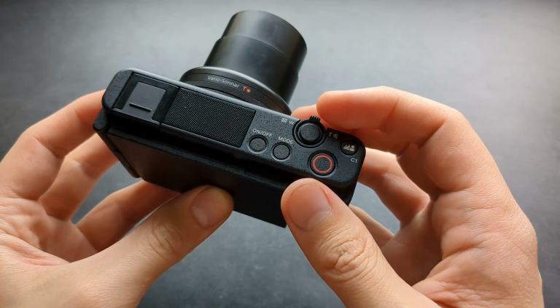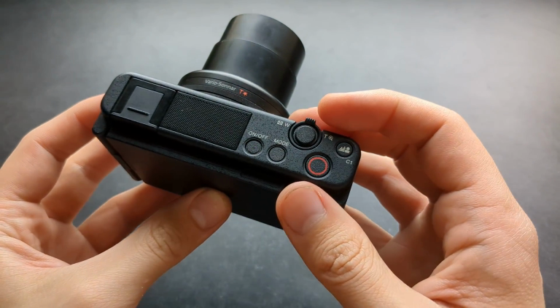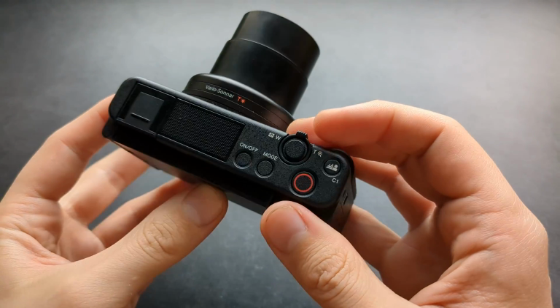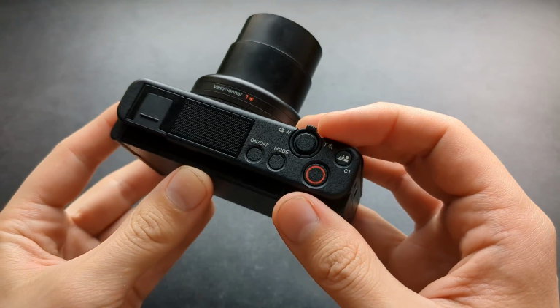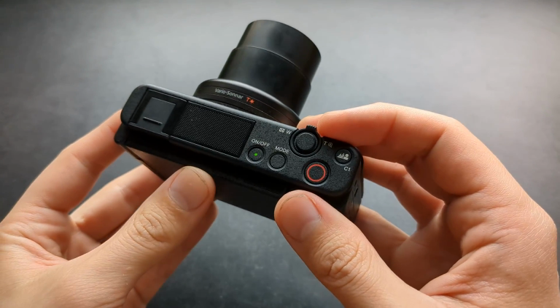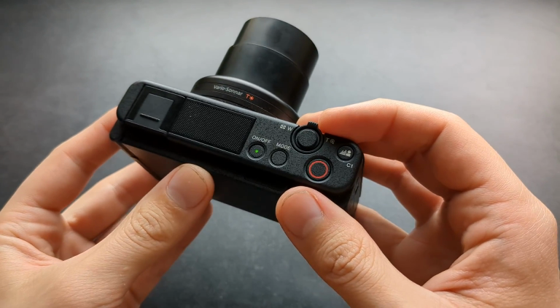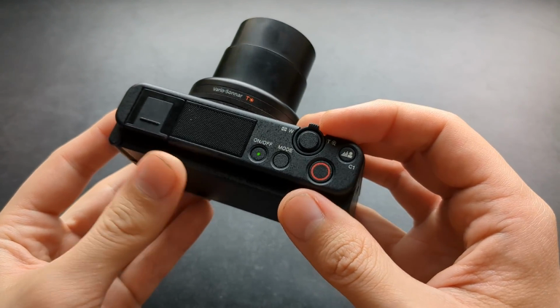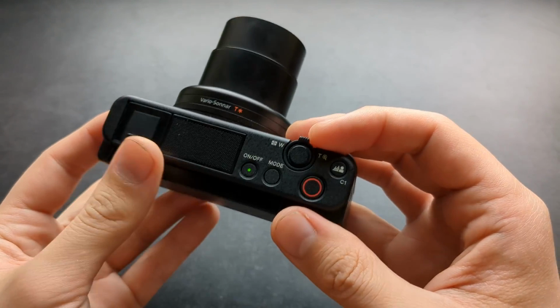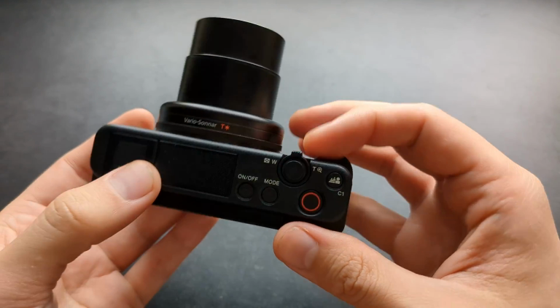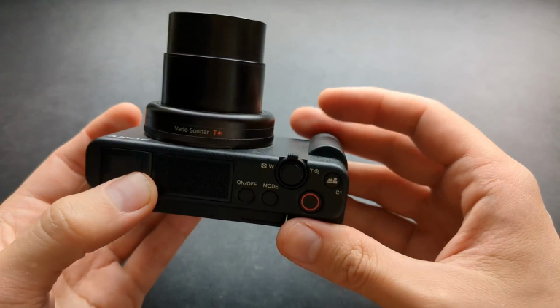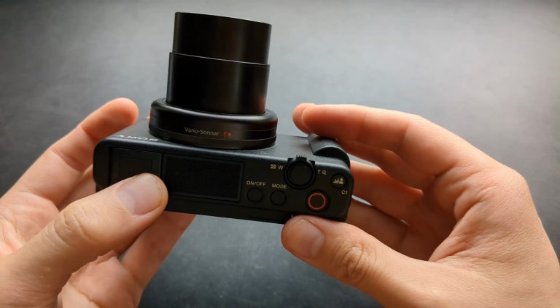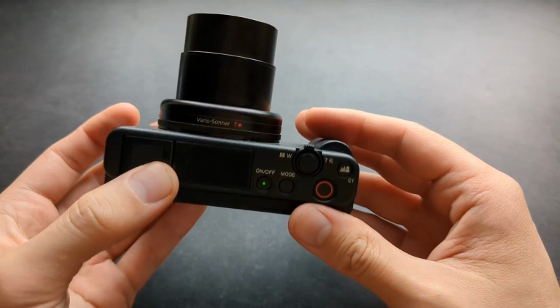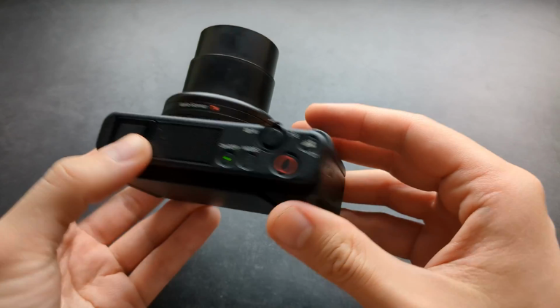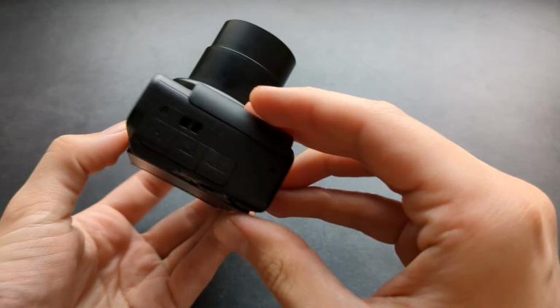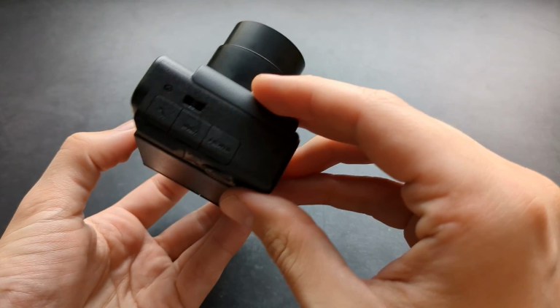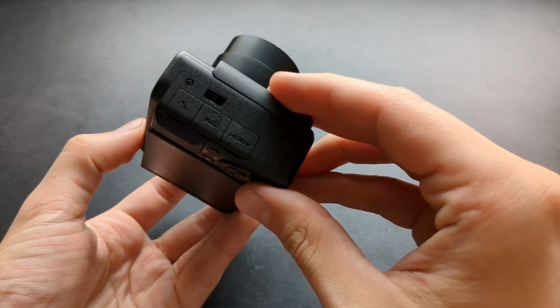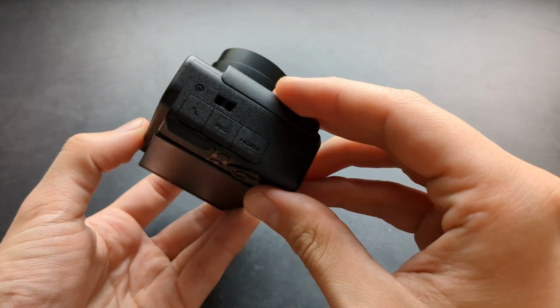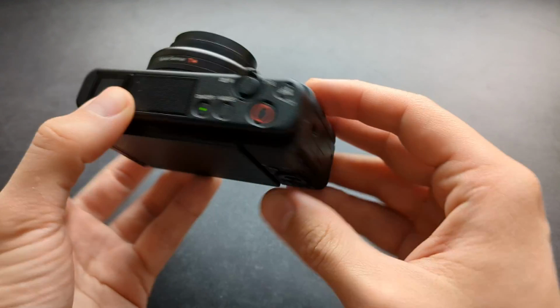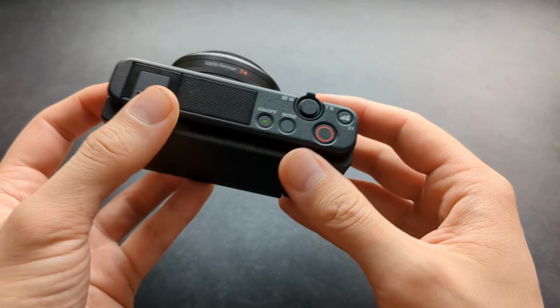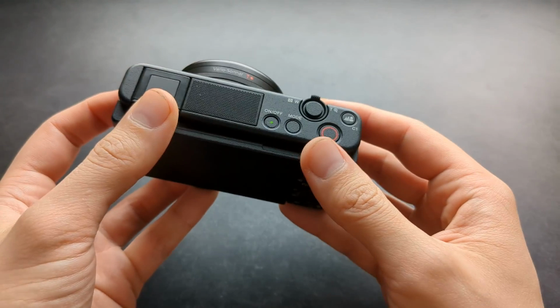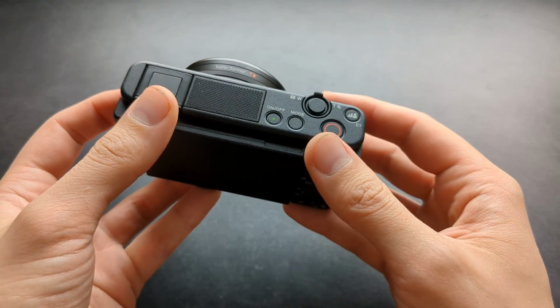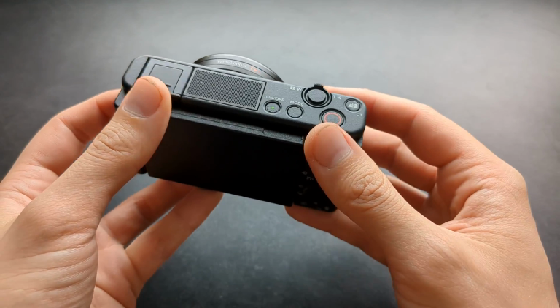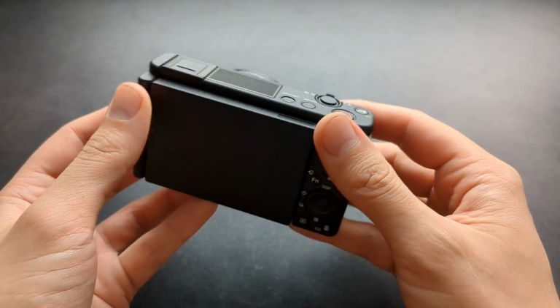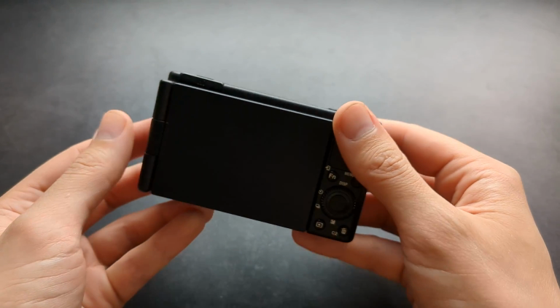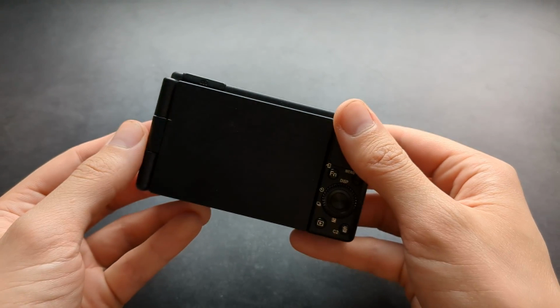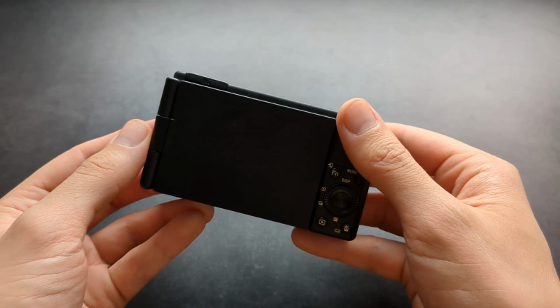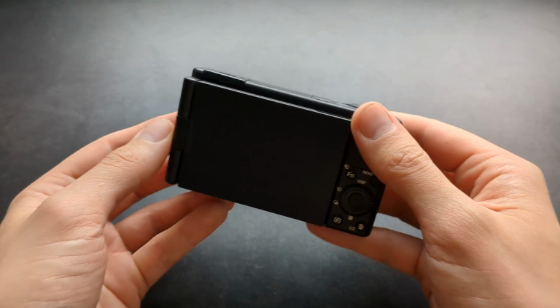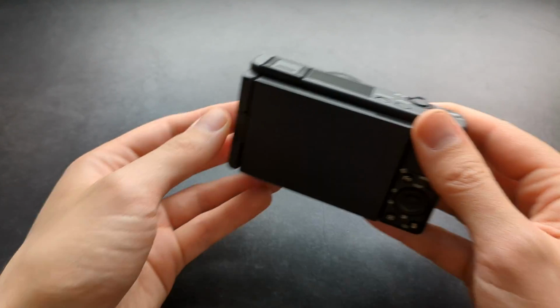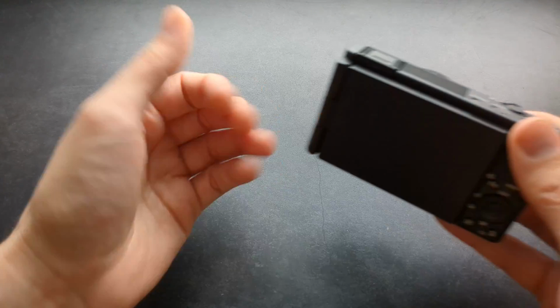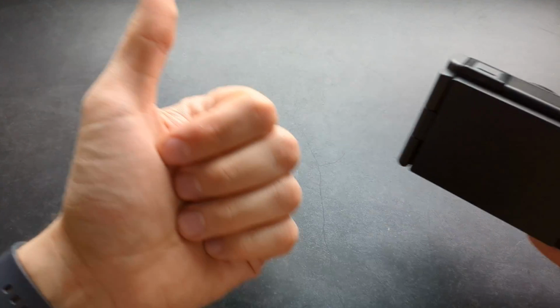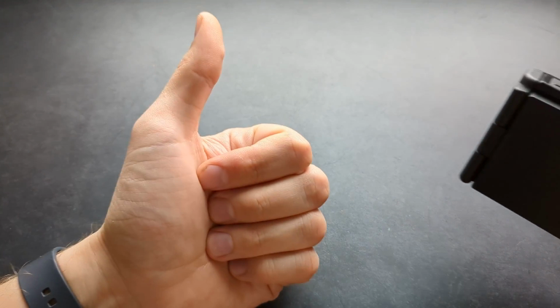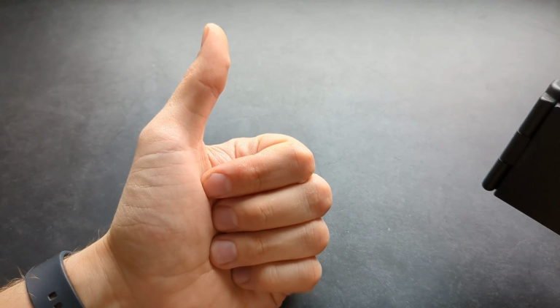I hope Sony eventually fixes this issue with their cameras. Good luck.